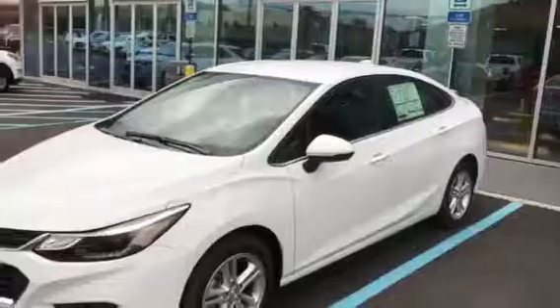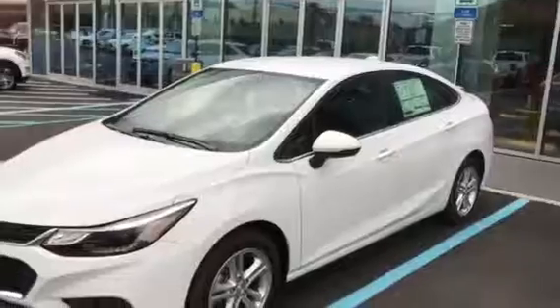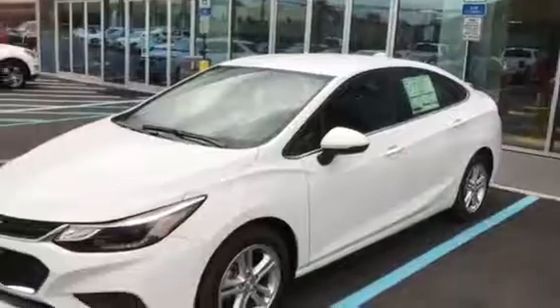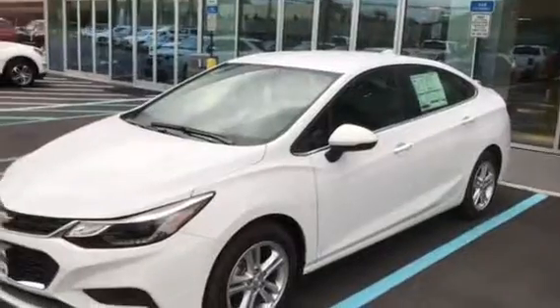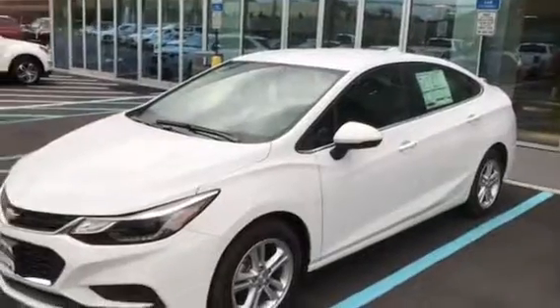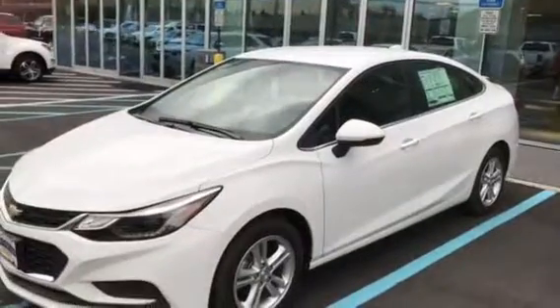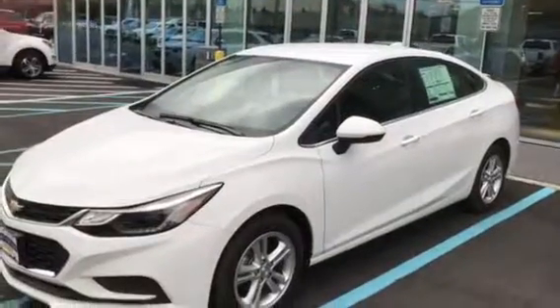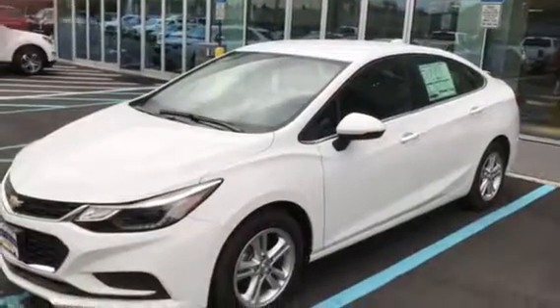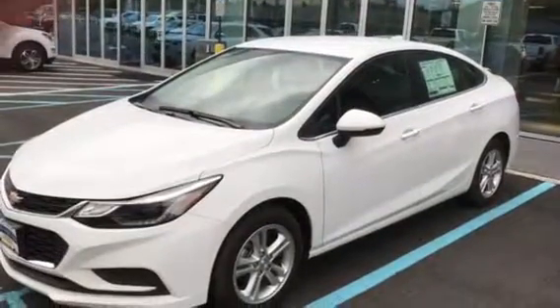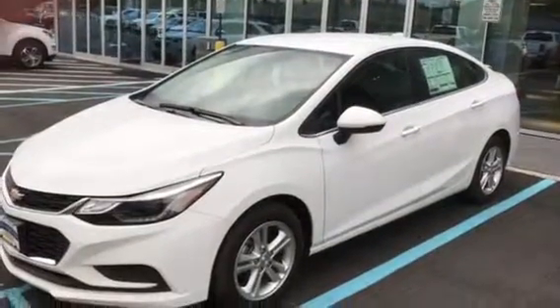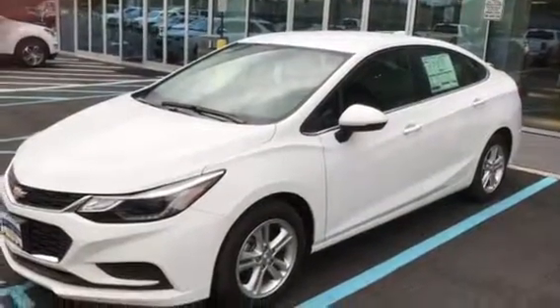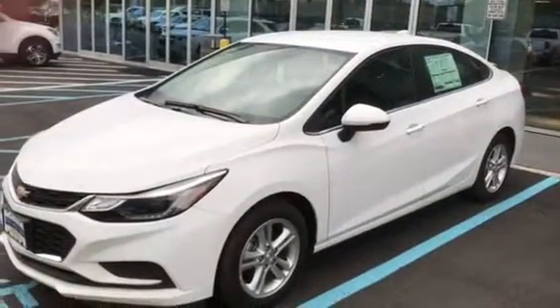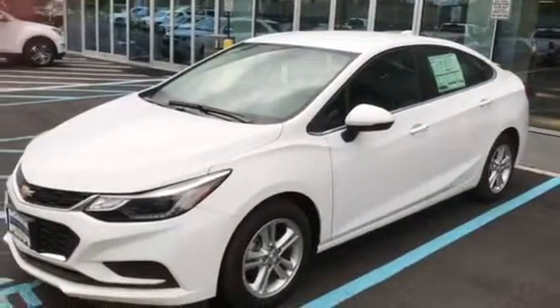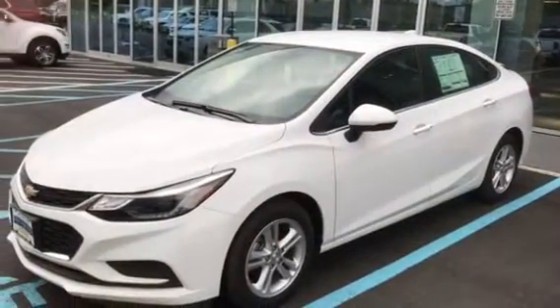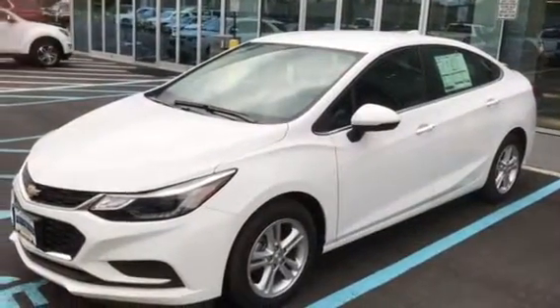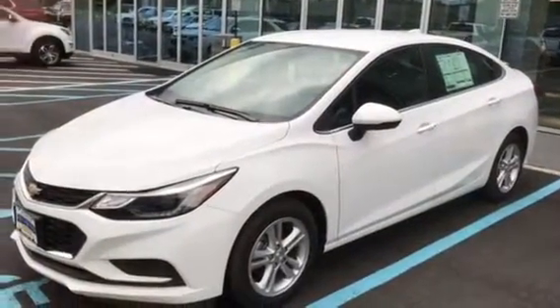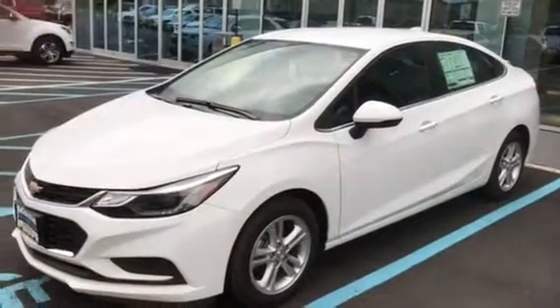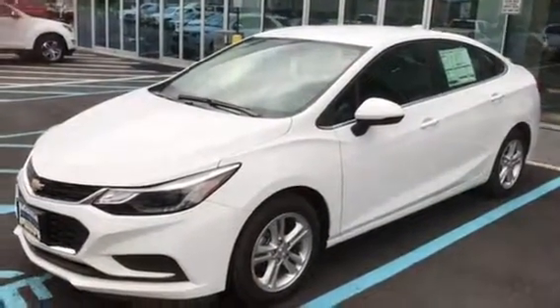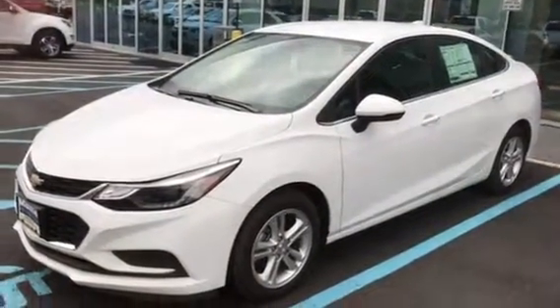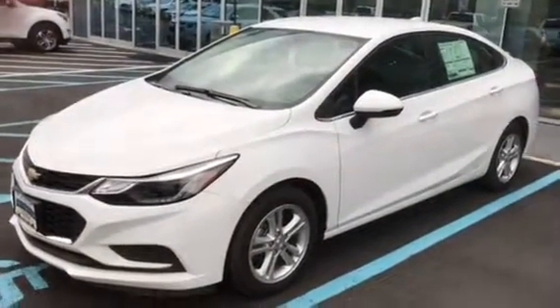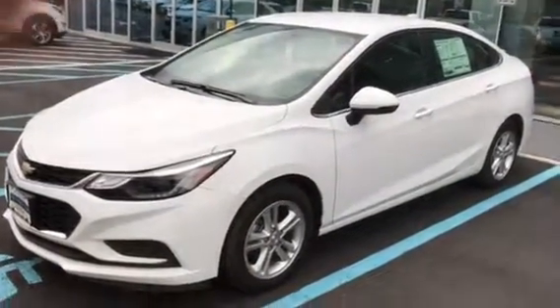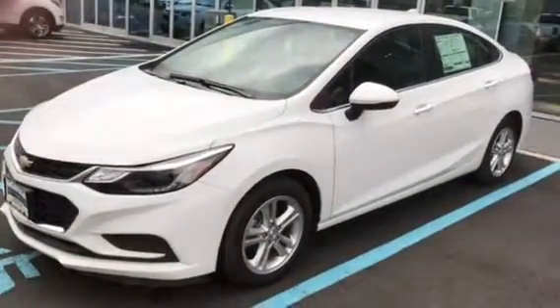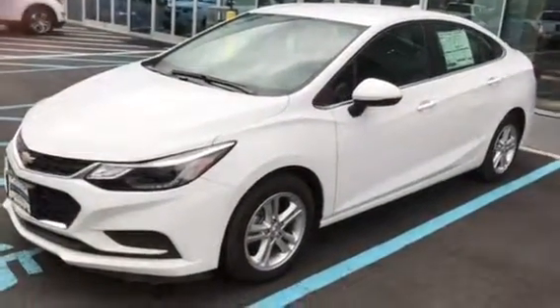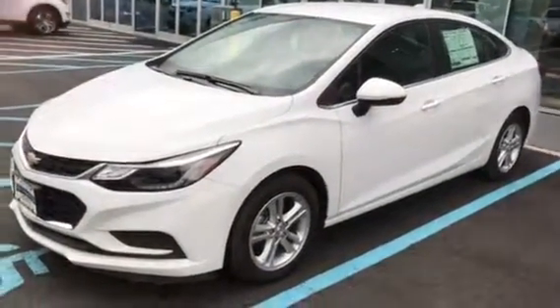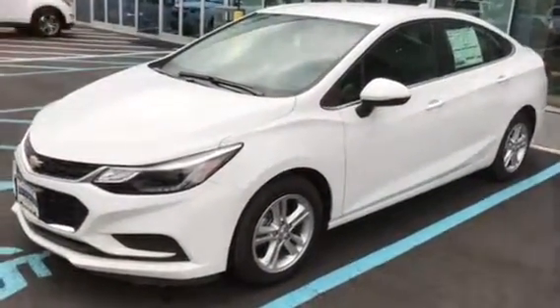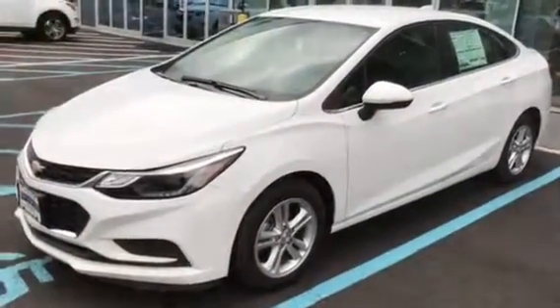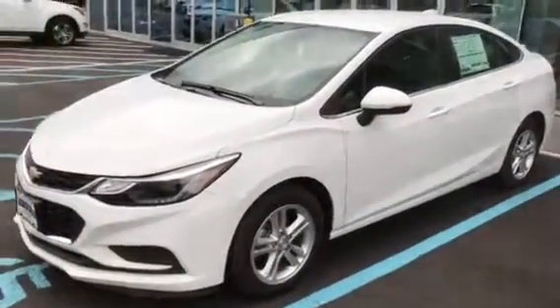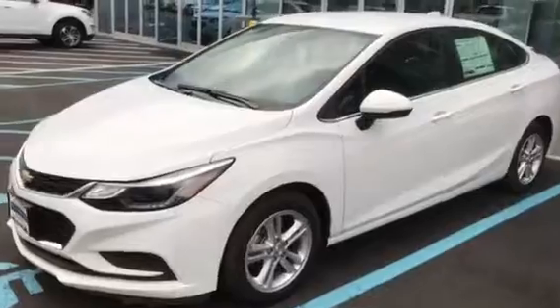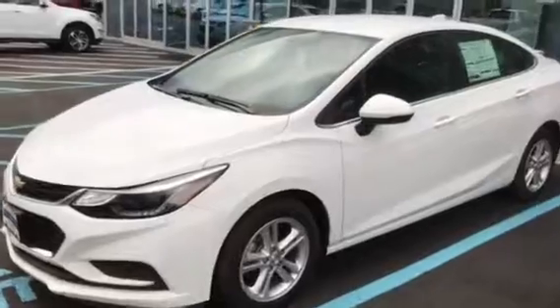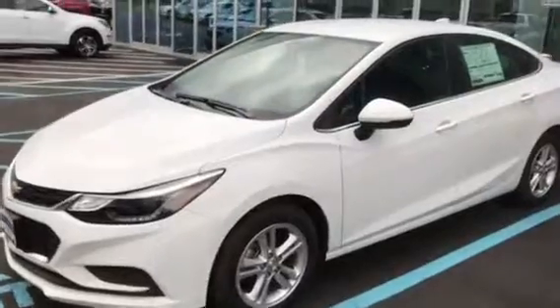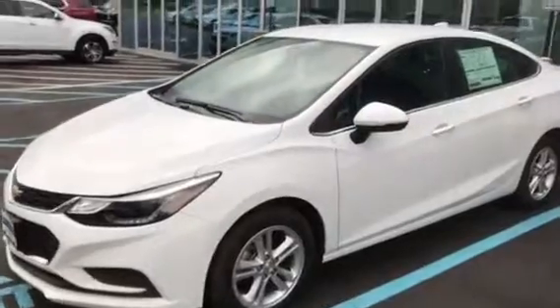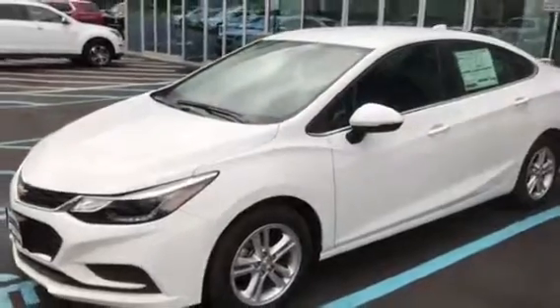Hi William, this is Jim at Bridgewater Chevrolet. Sorry for the delay on this — we got kind of busy in the afternoon, but this is the car.